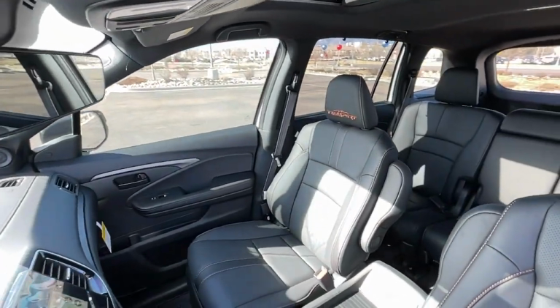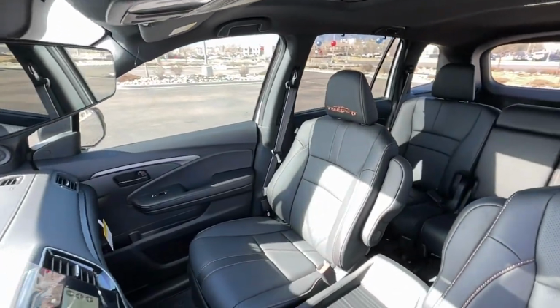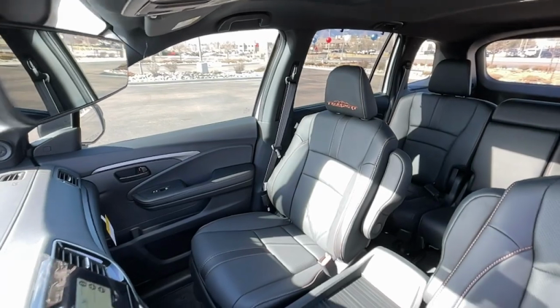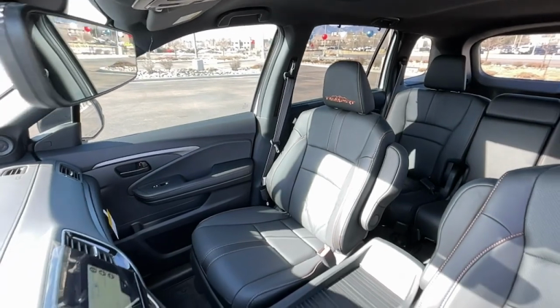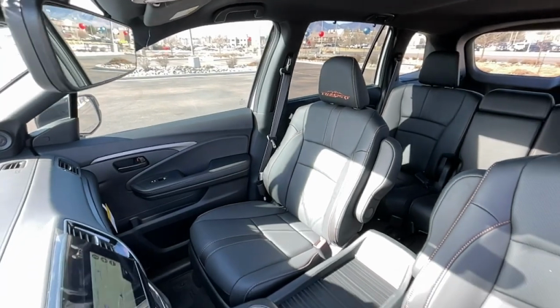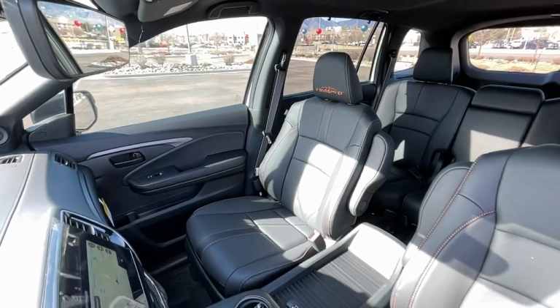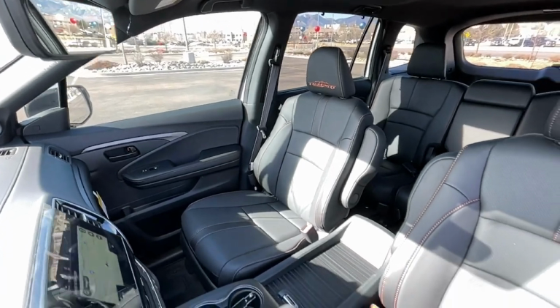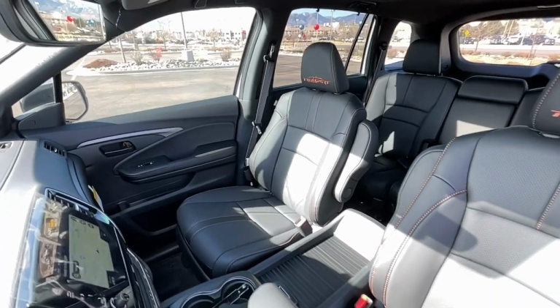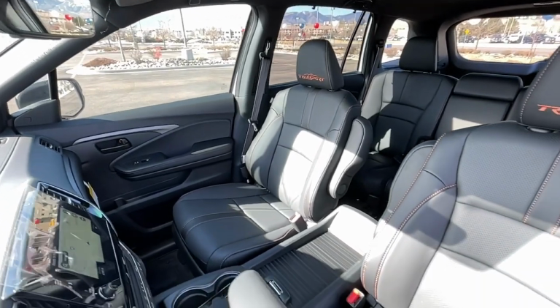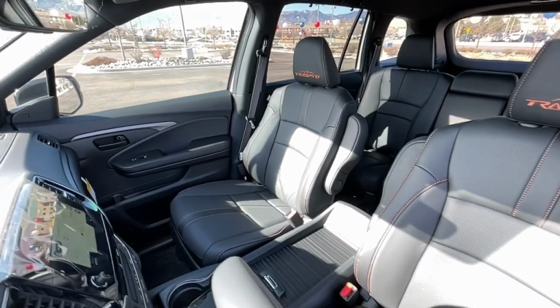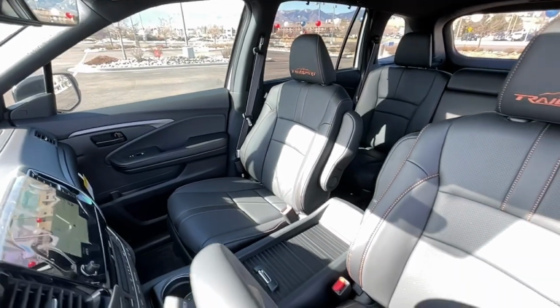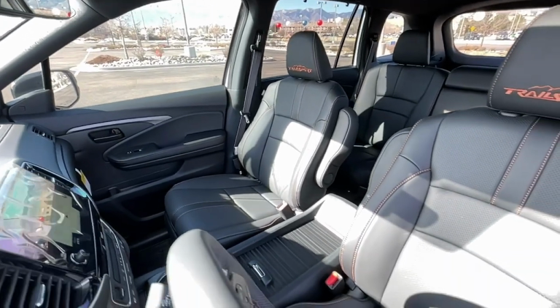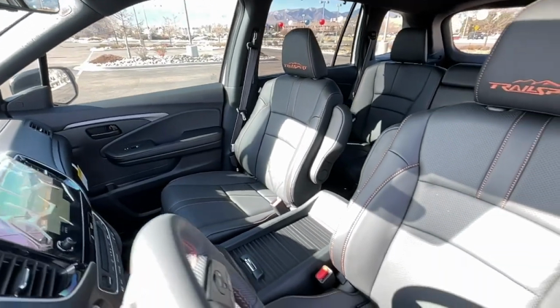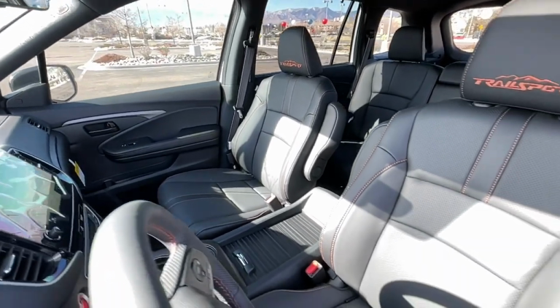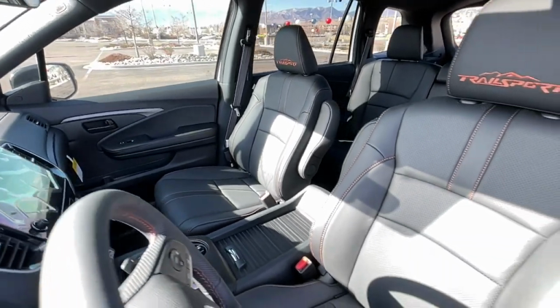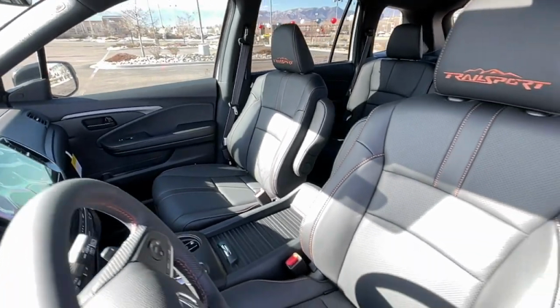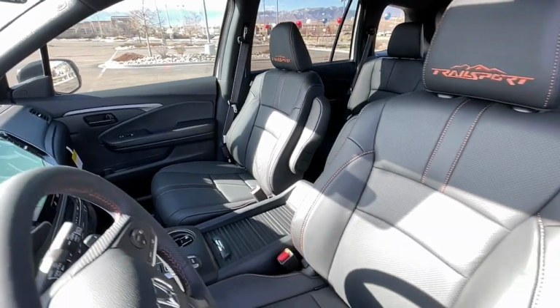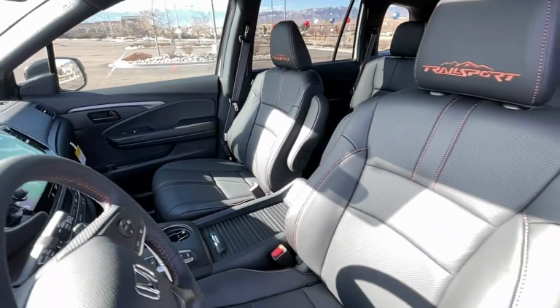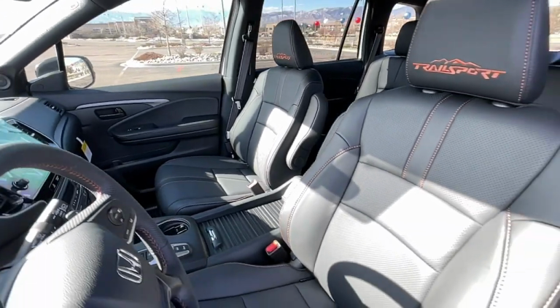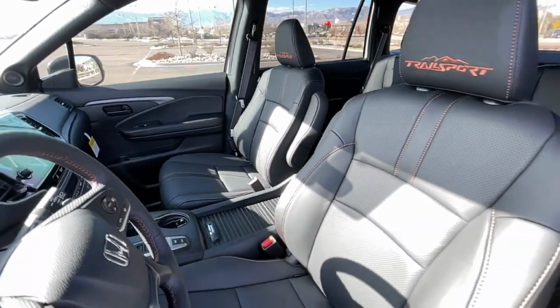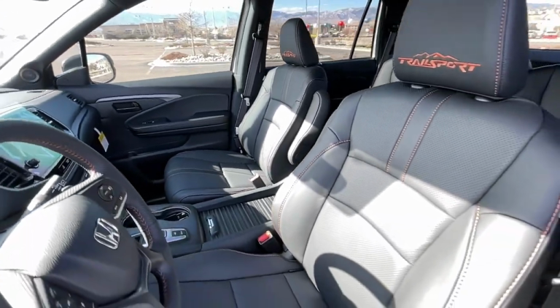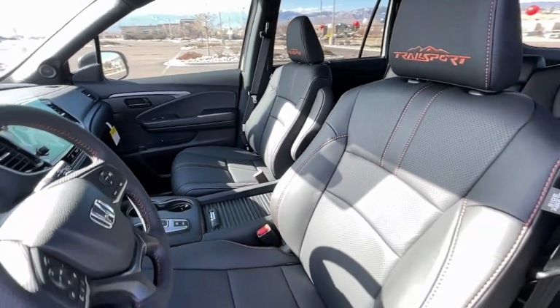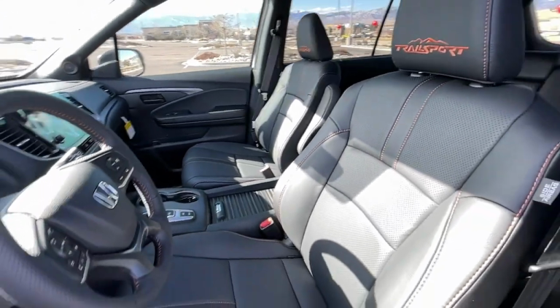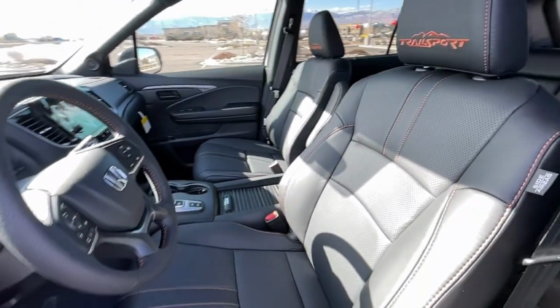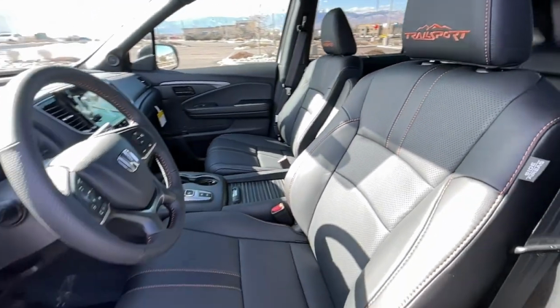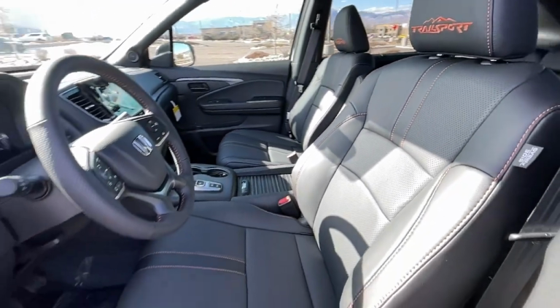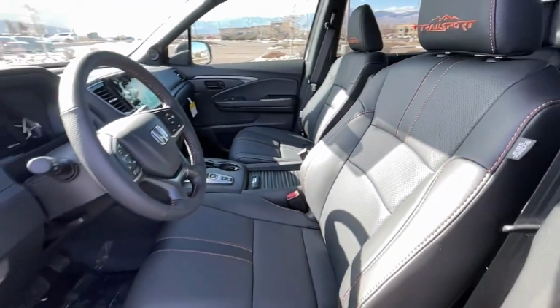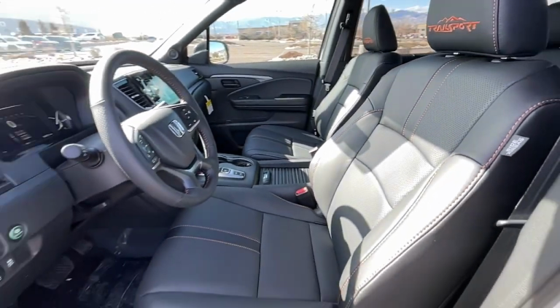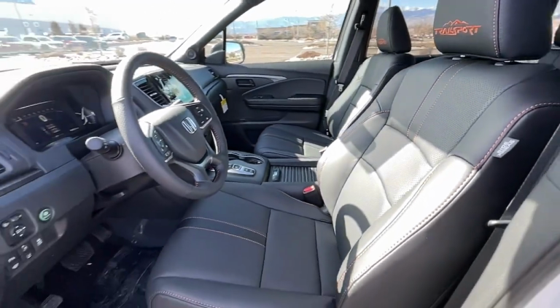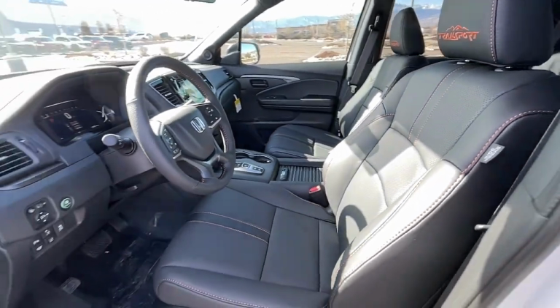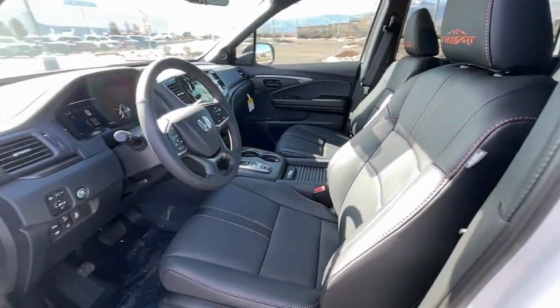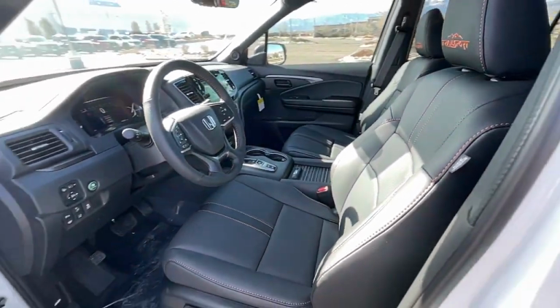Power liftgate, power passenger seat, fog lamps, steering wheel audio controls.